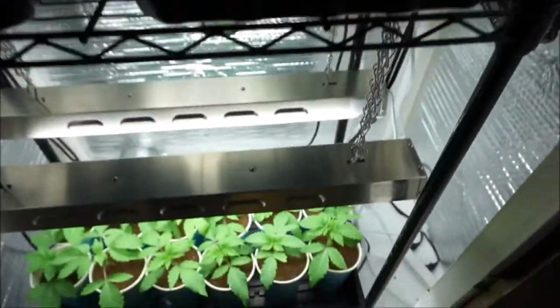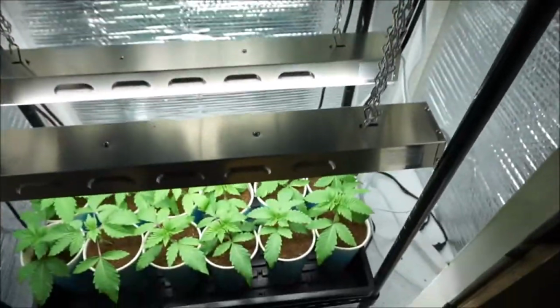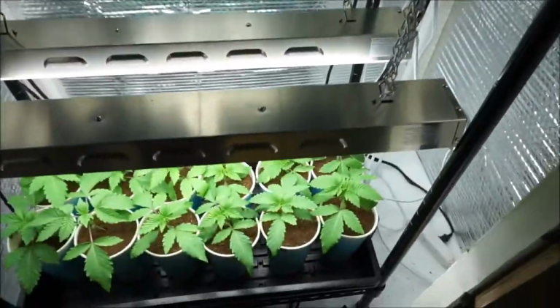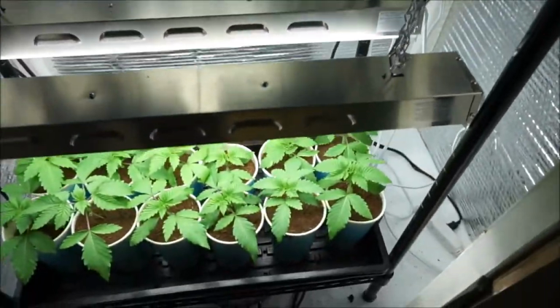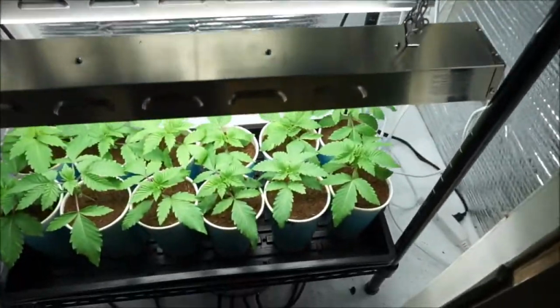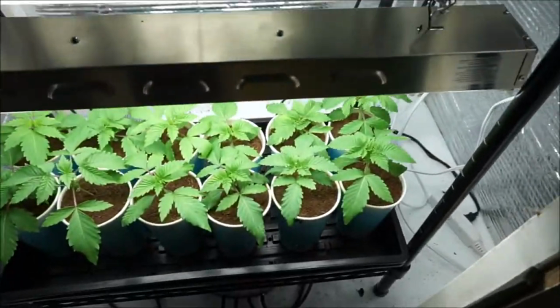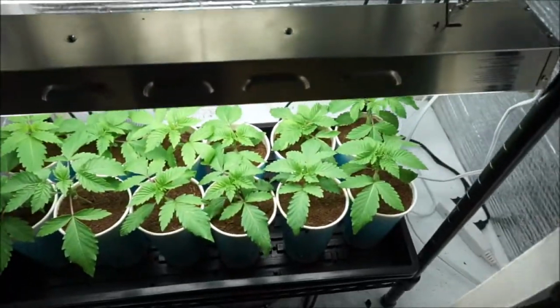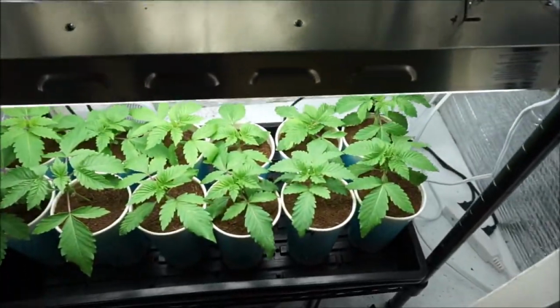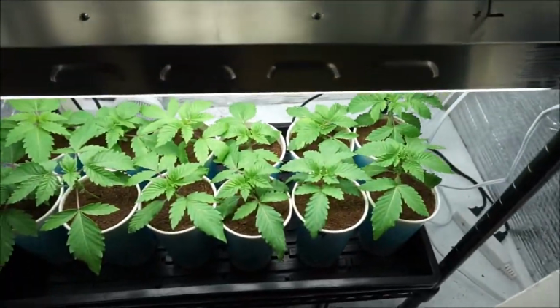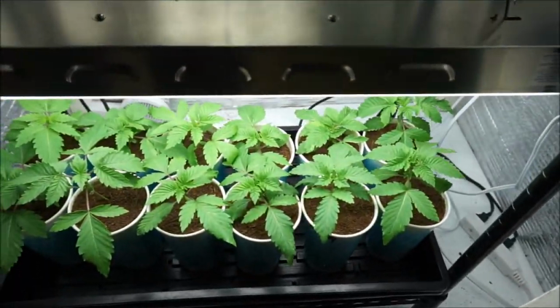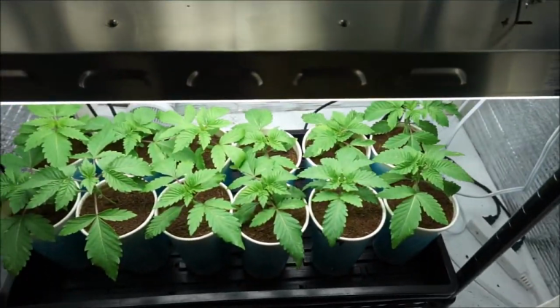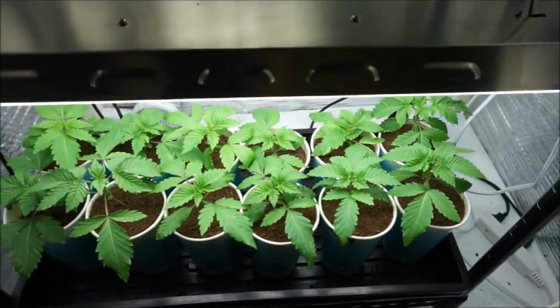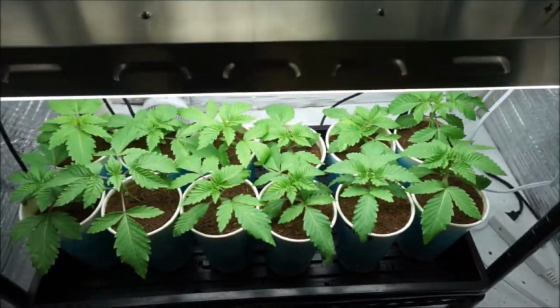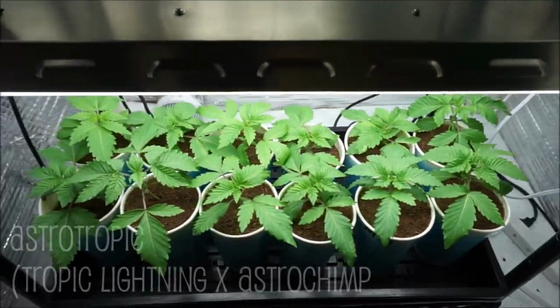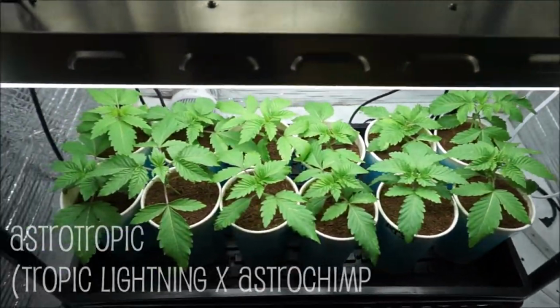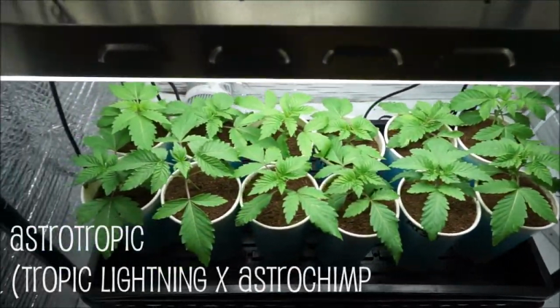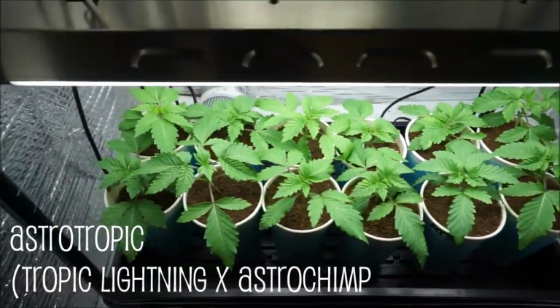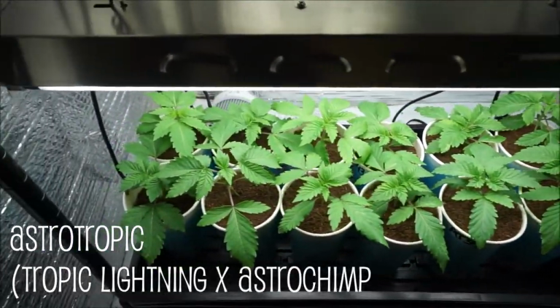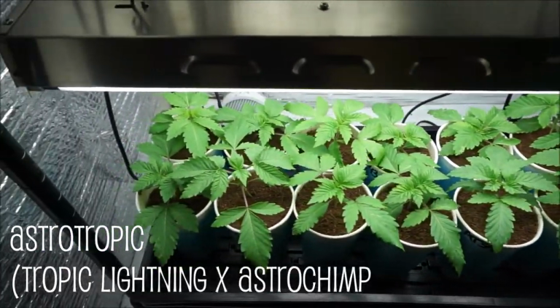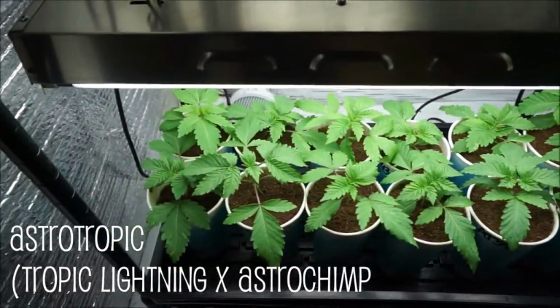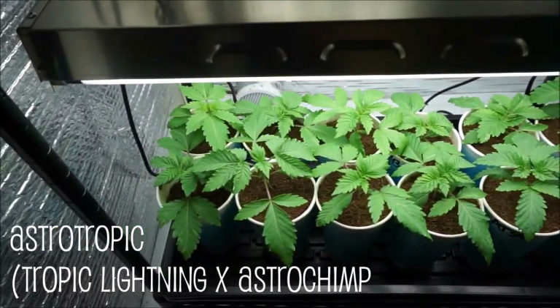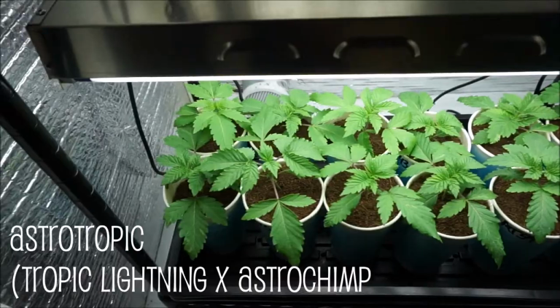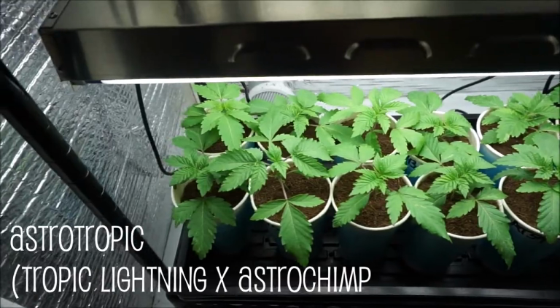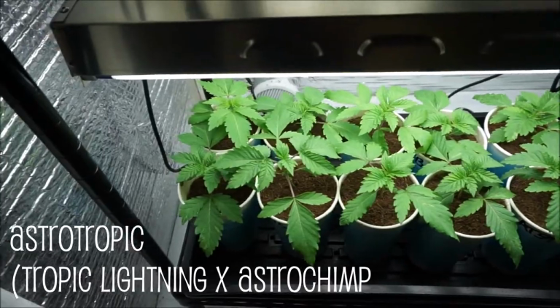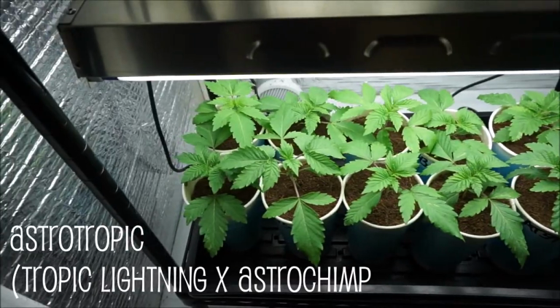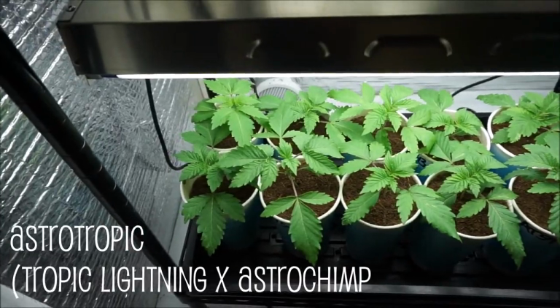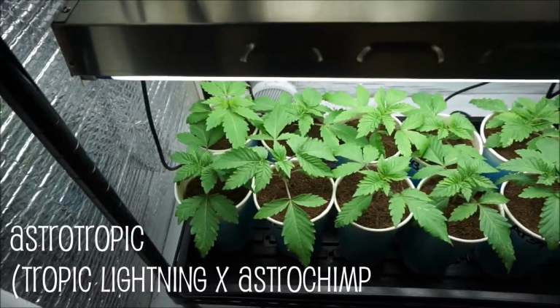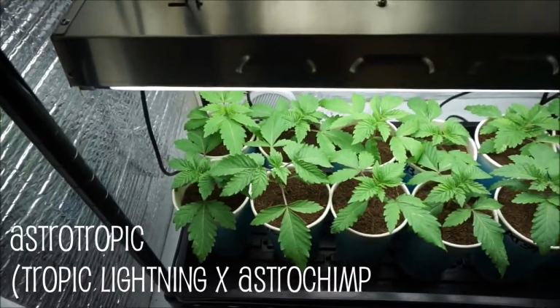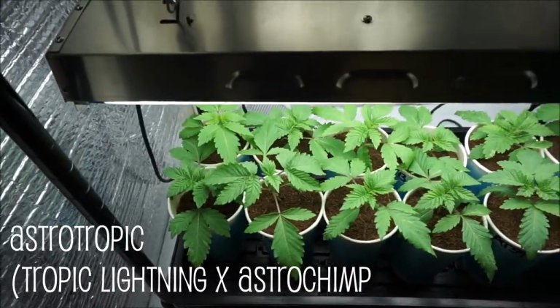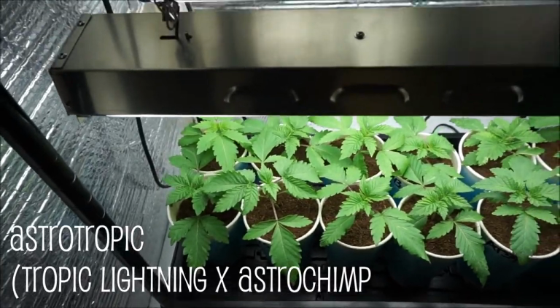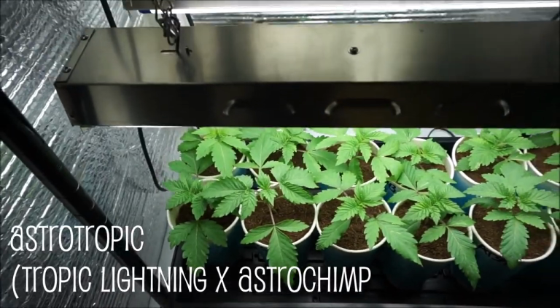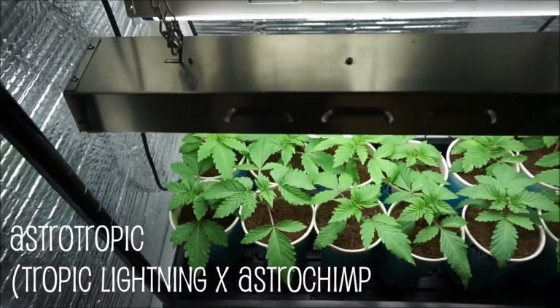Down here, the Astro Tropic. Kicking along, doing well underneath the T5s.